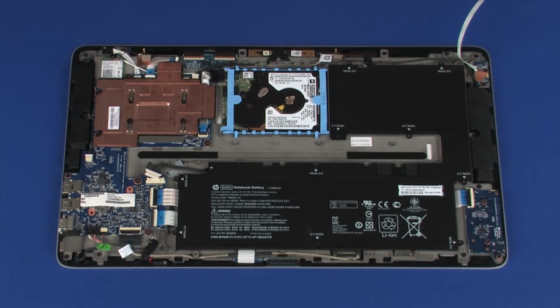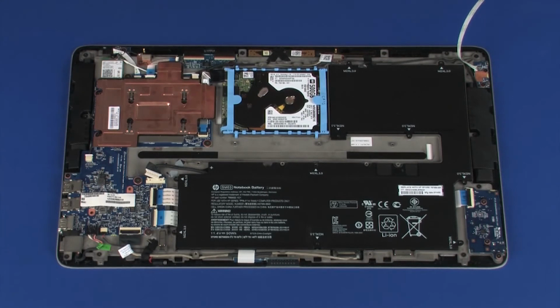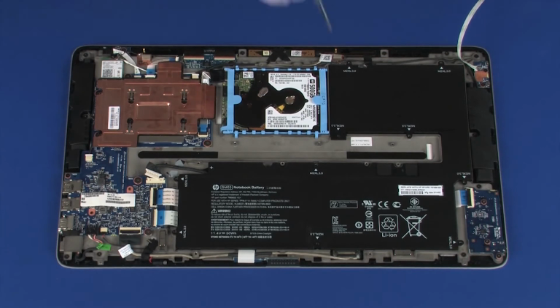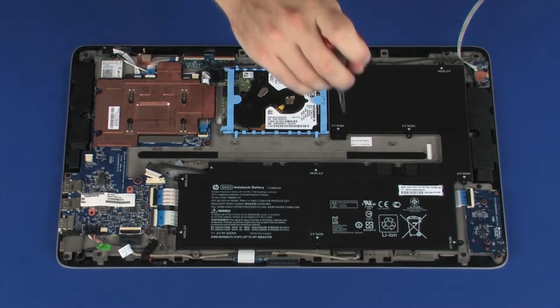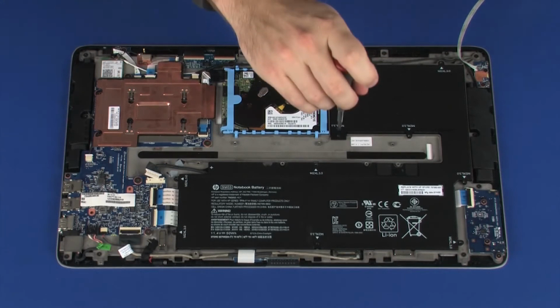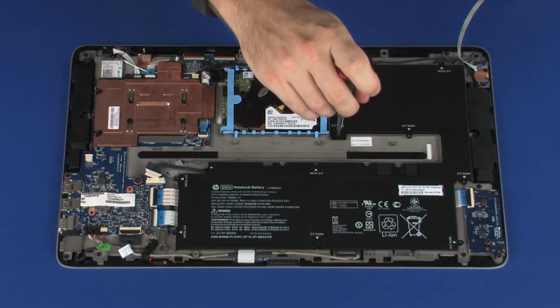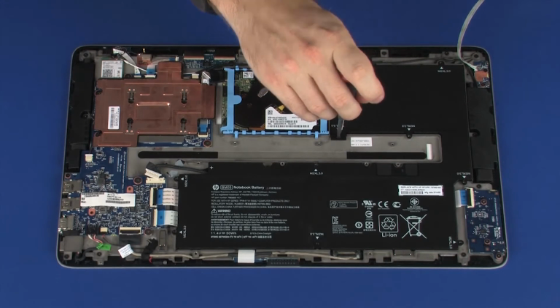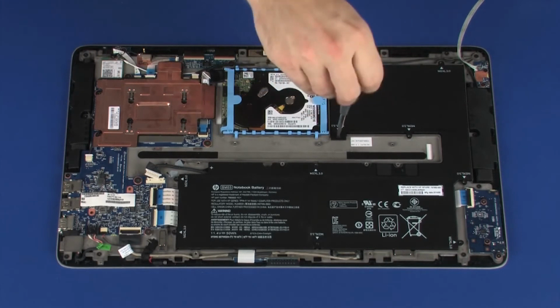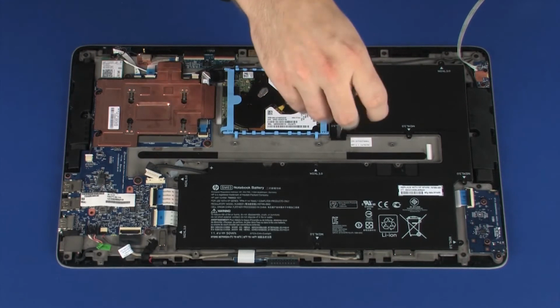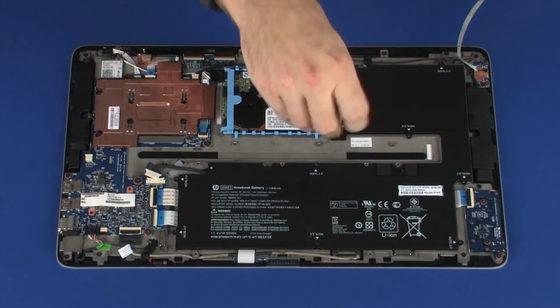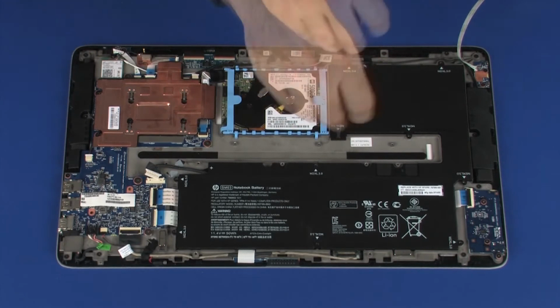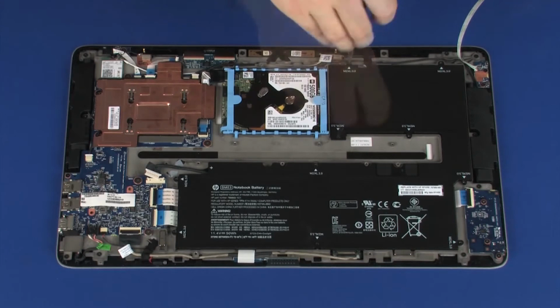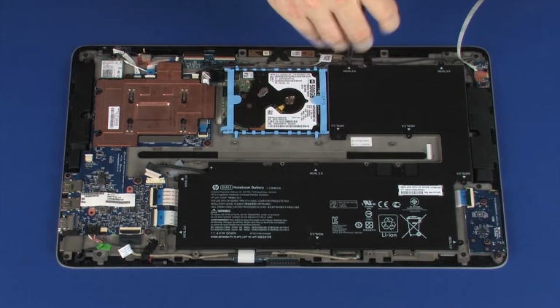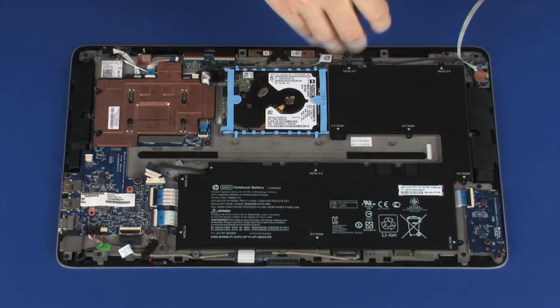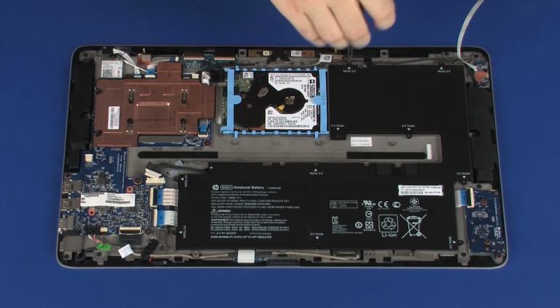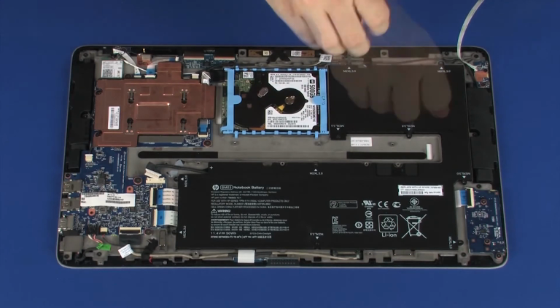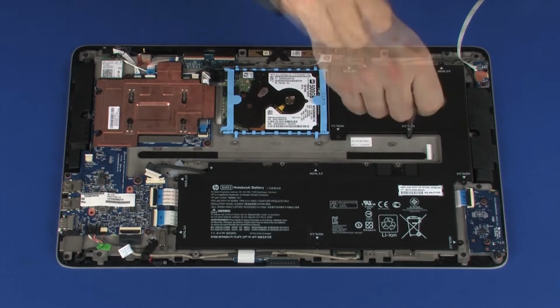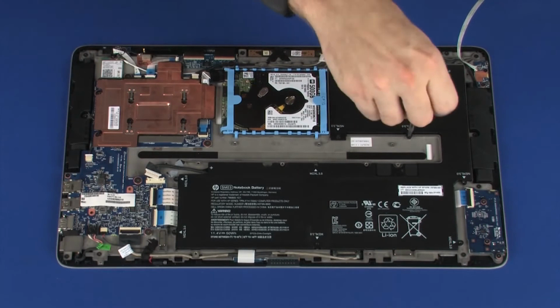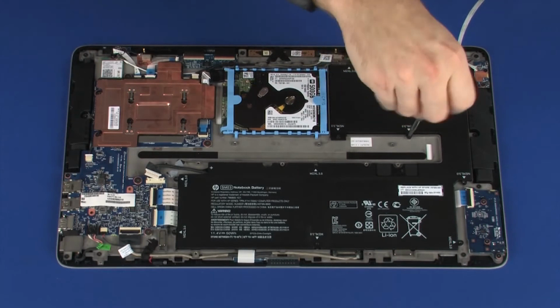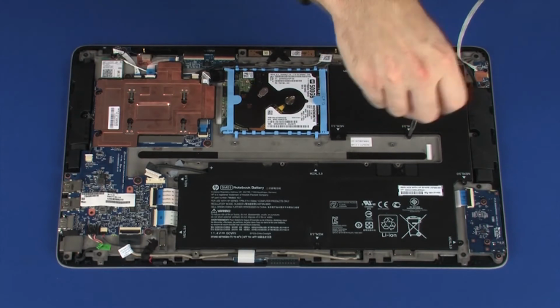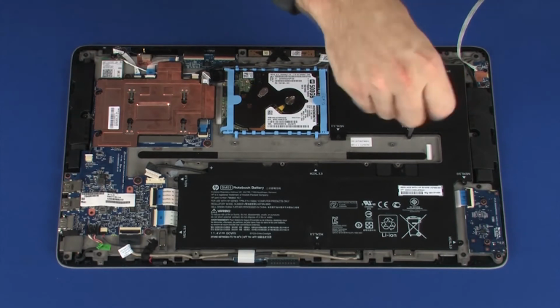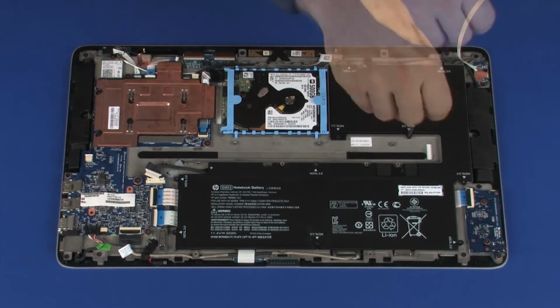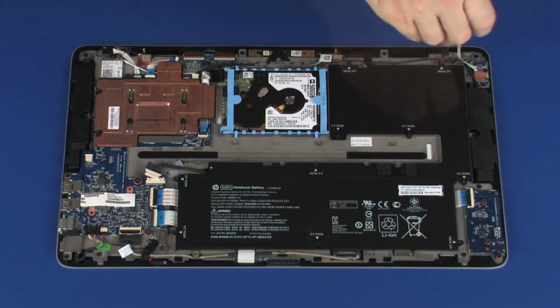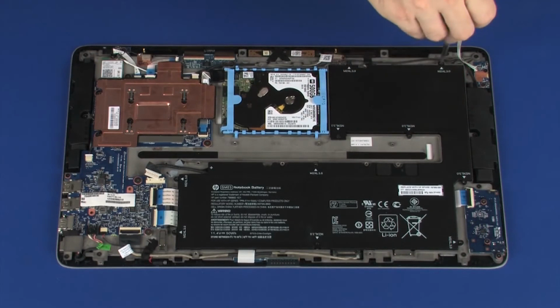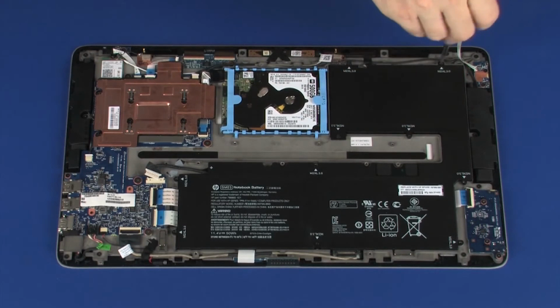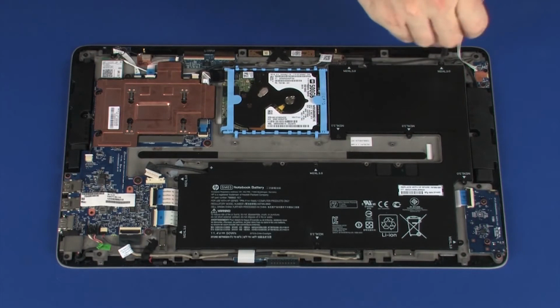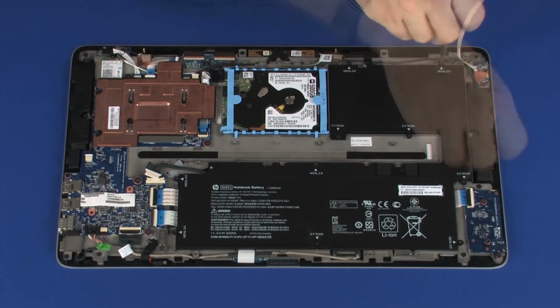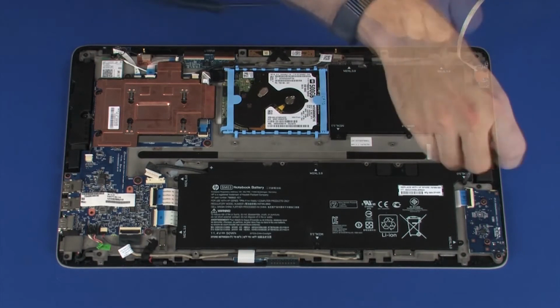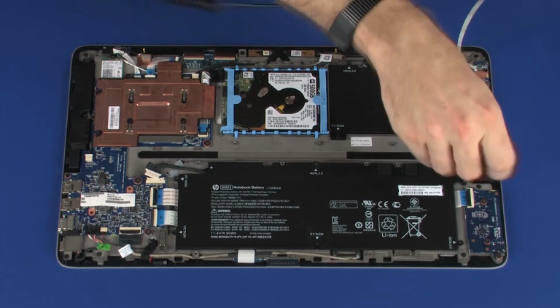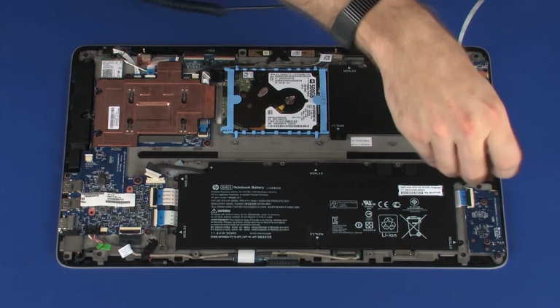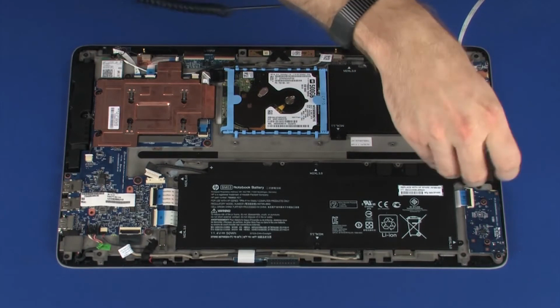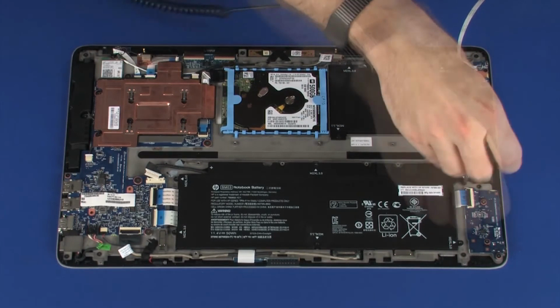Replace the ten 3 mm P1 Phillips-head screws that secure the battery to the display panel assembly.